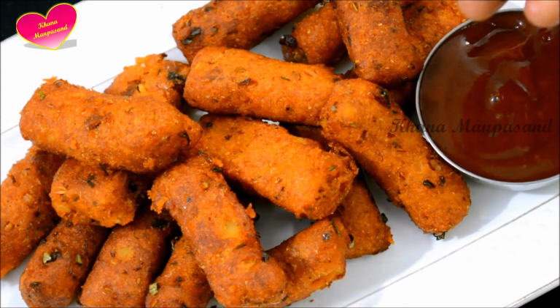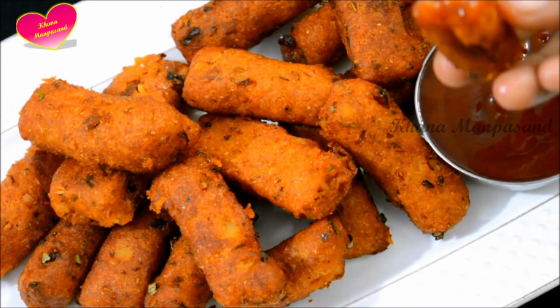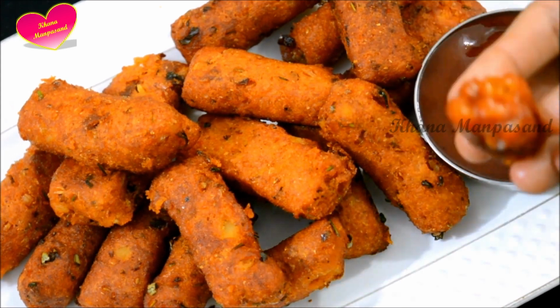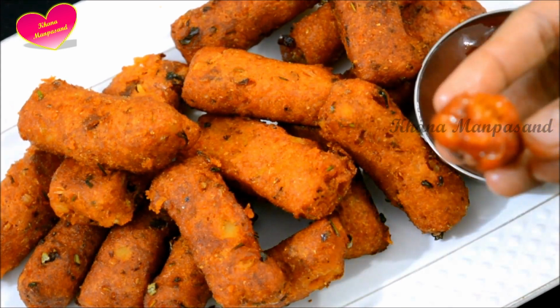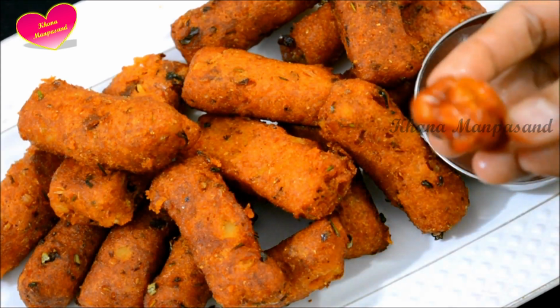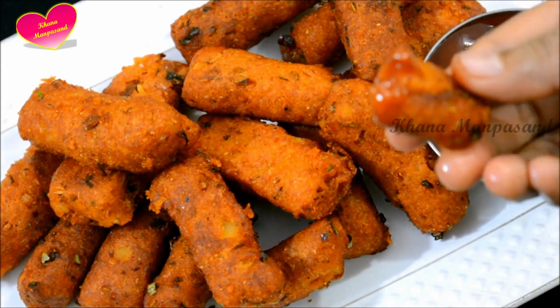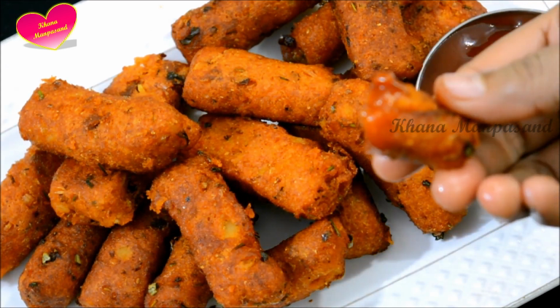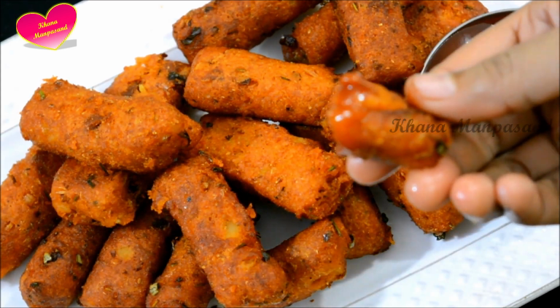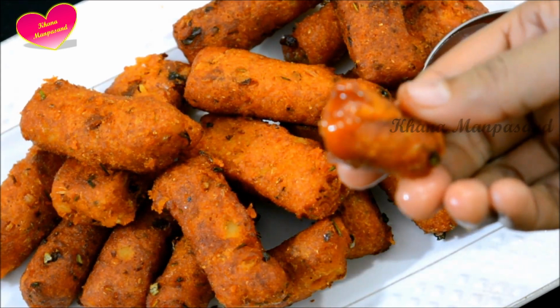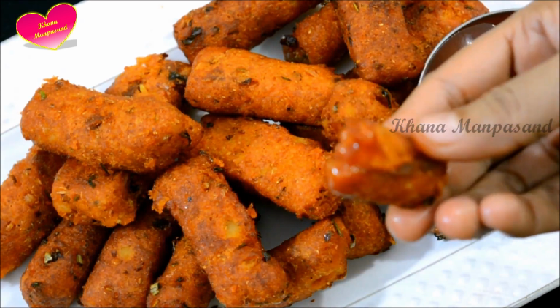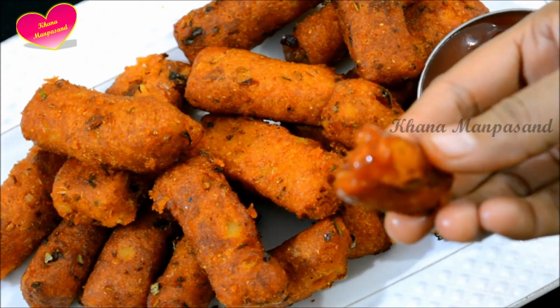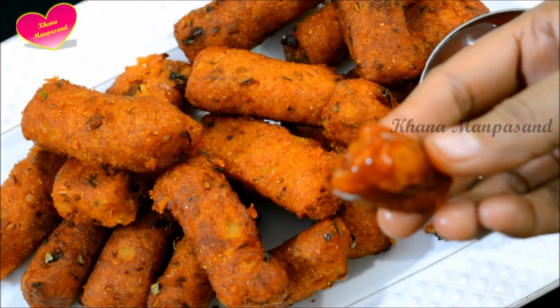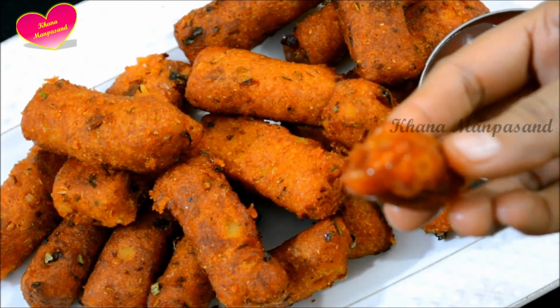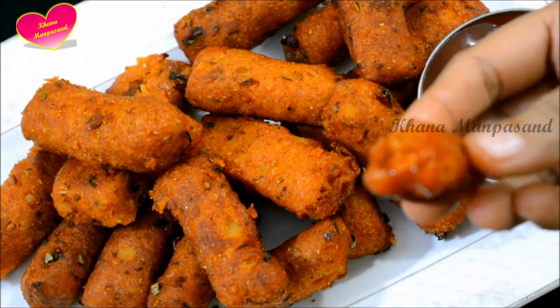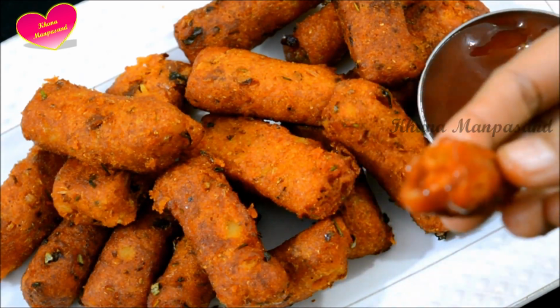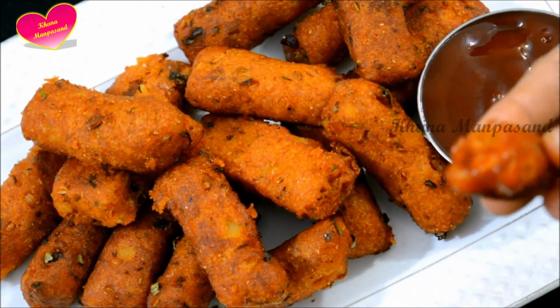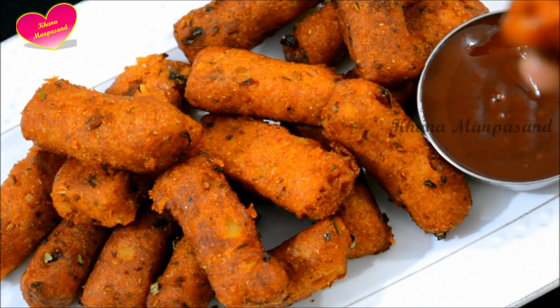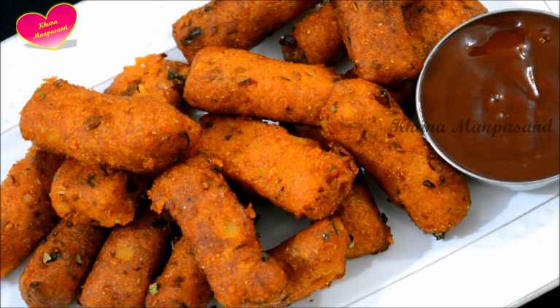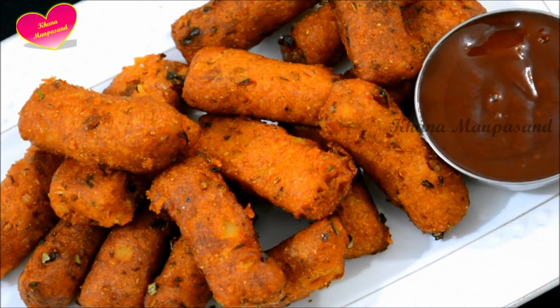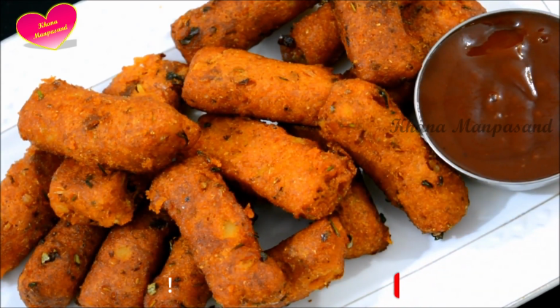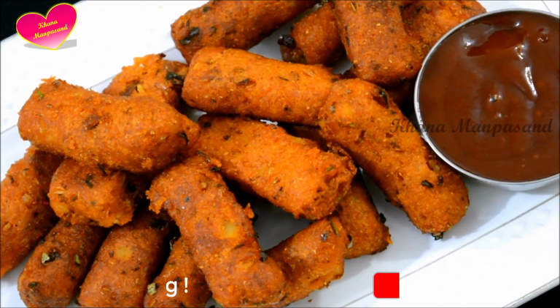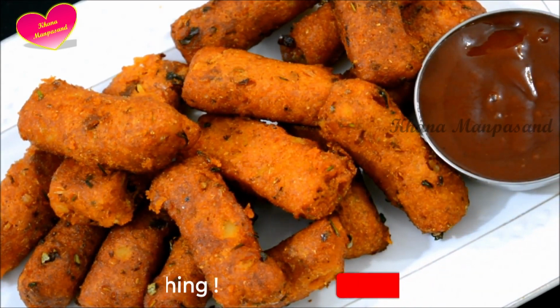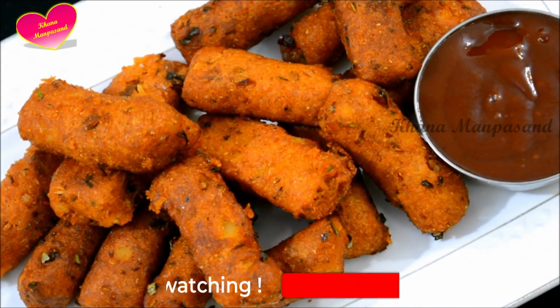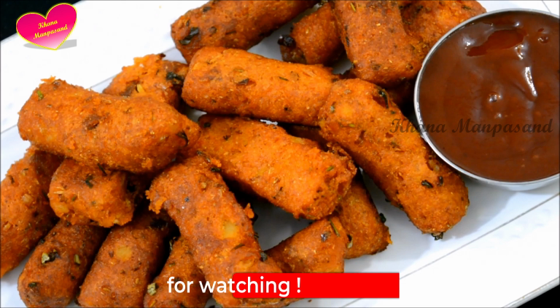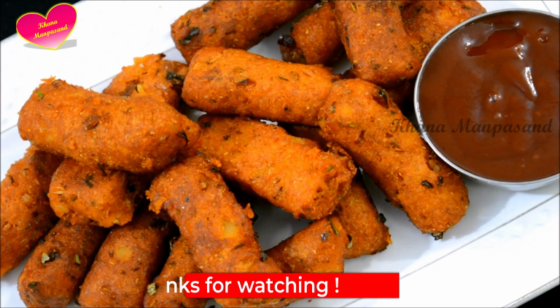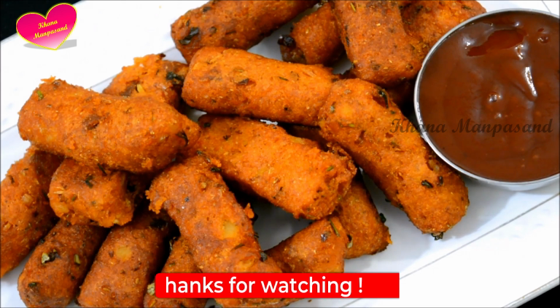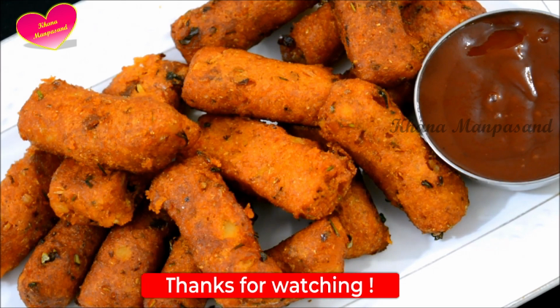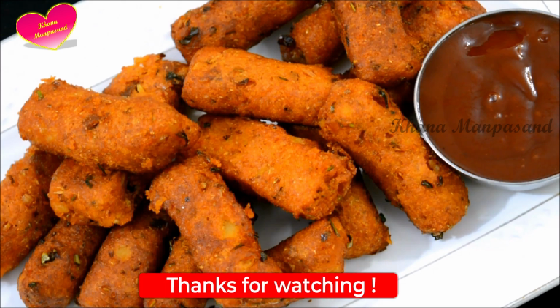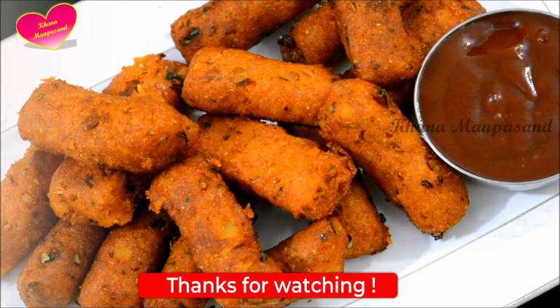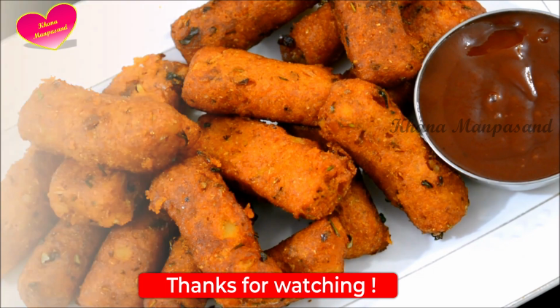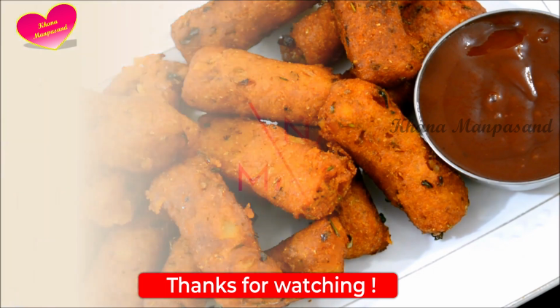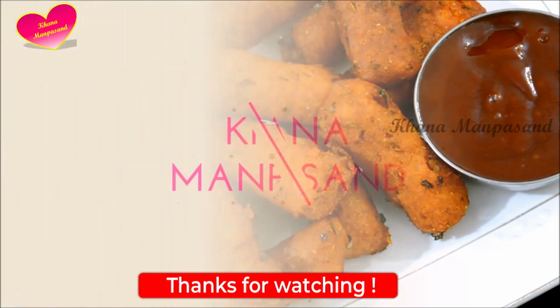I hope you like this recipe. Thank you. Thanks for watching. Enjoy the recipes with your family and friends. Bye!